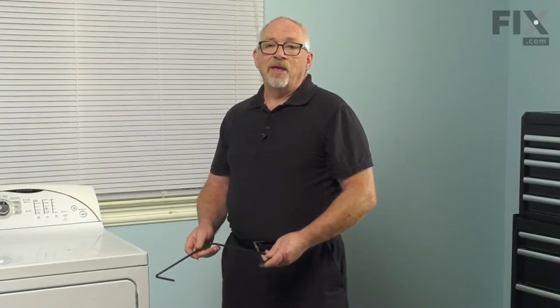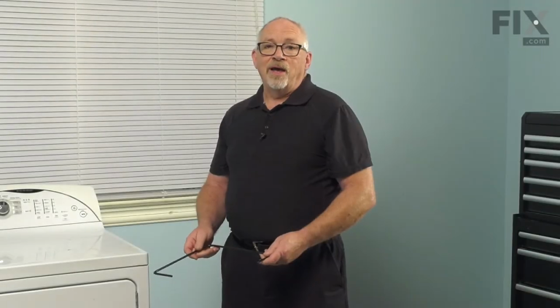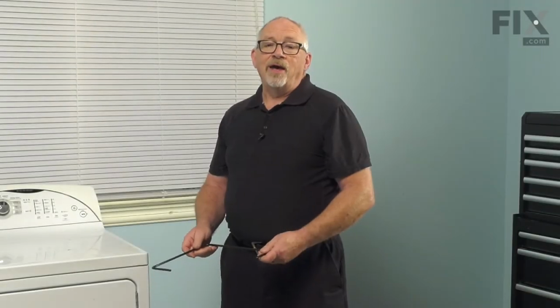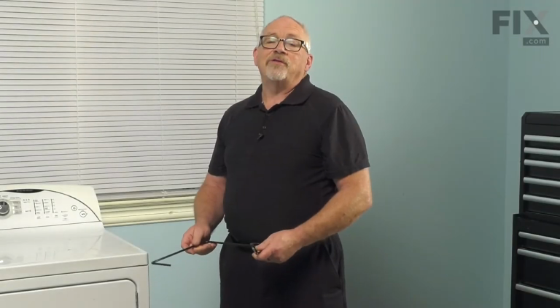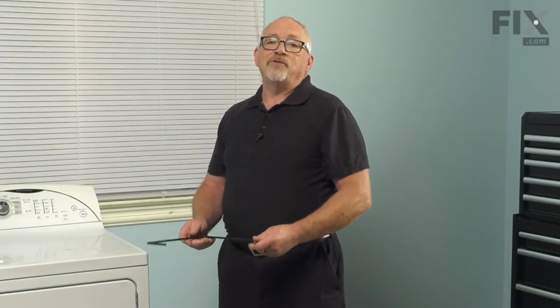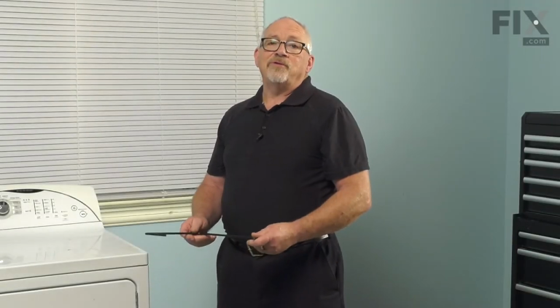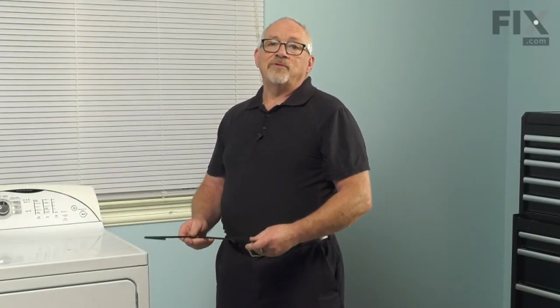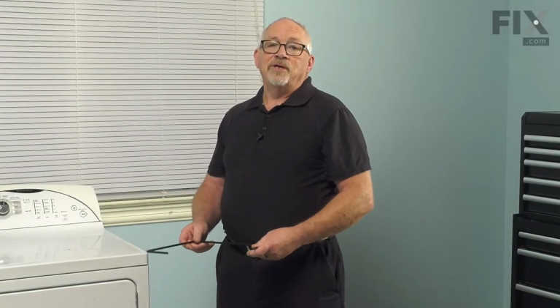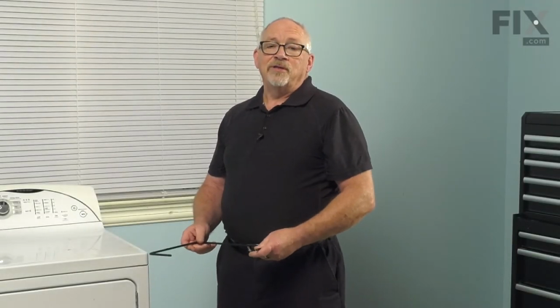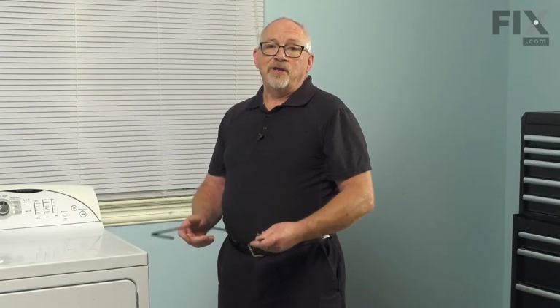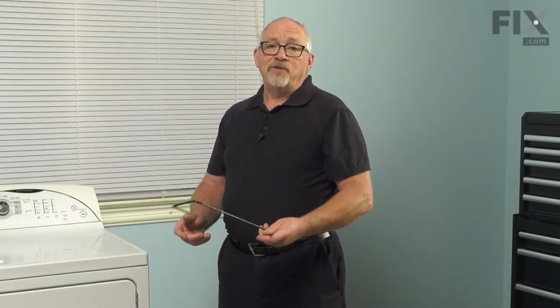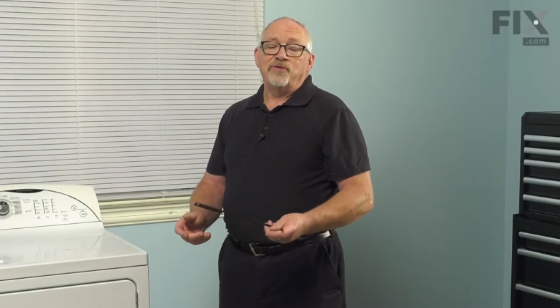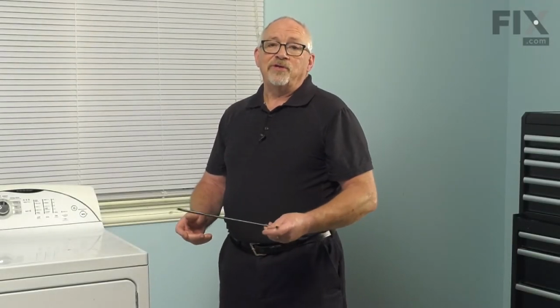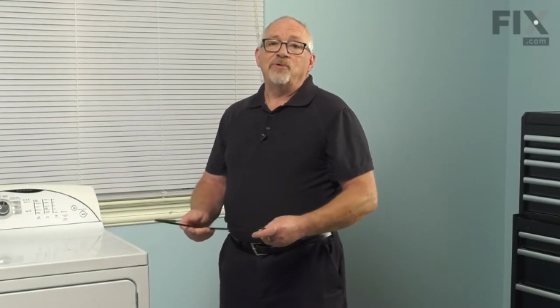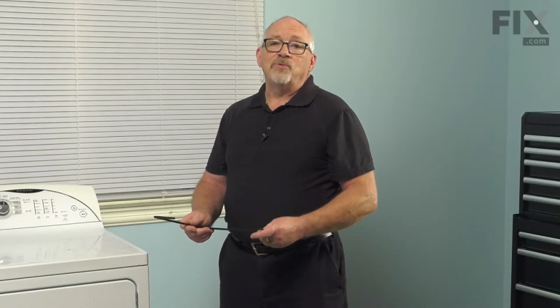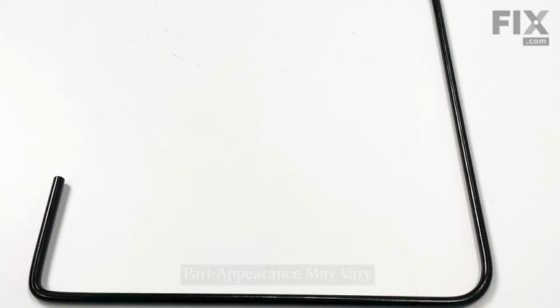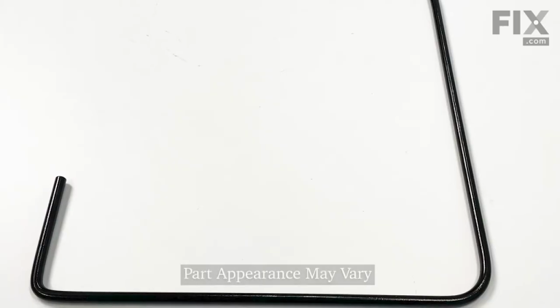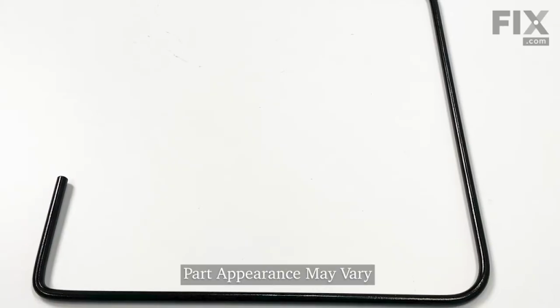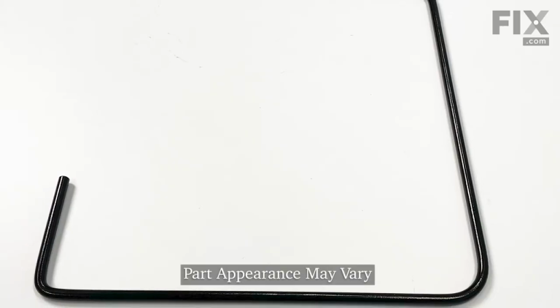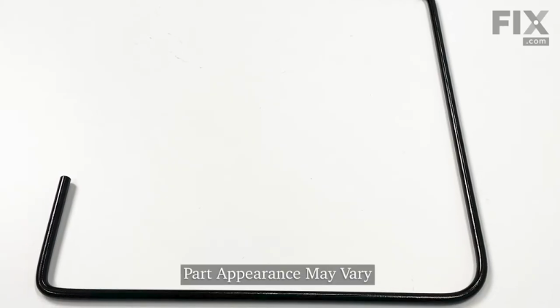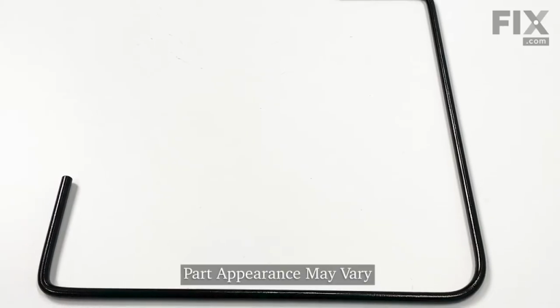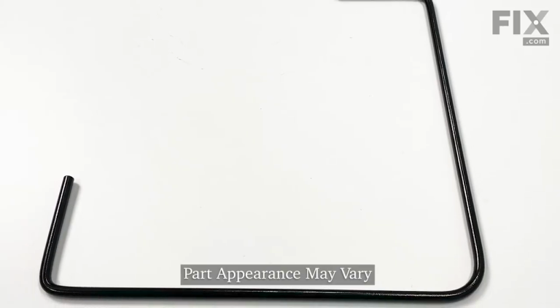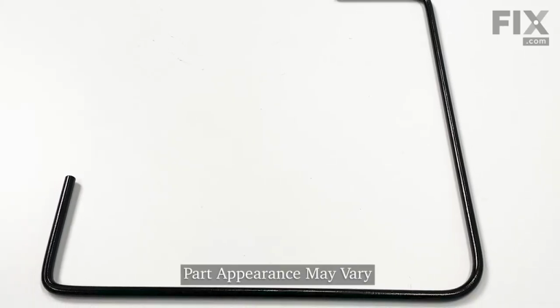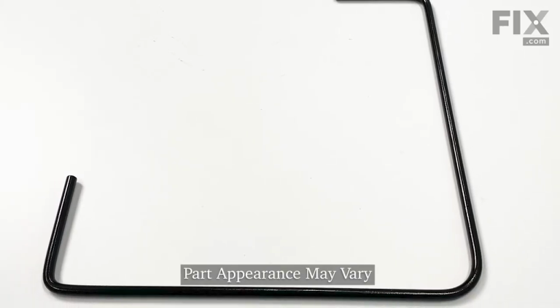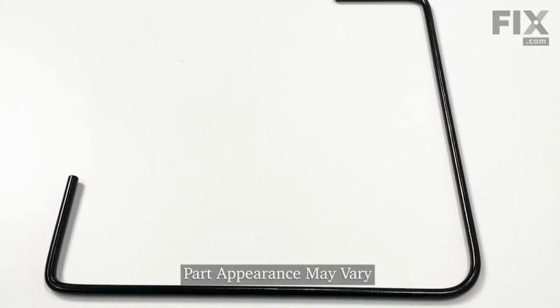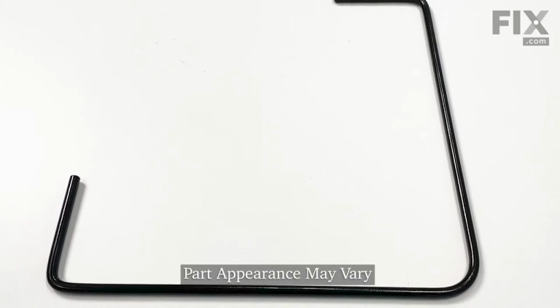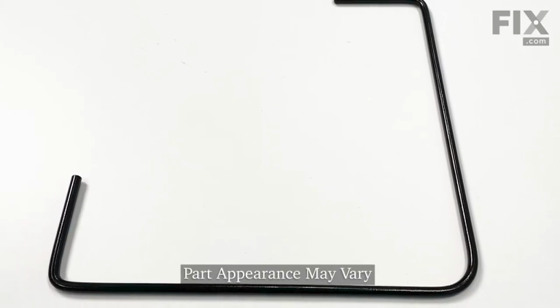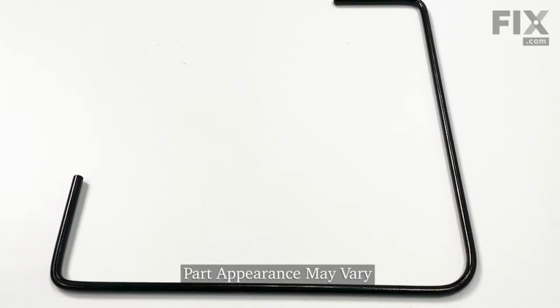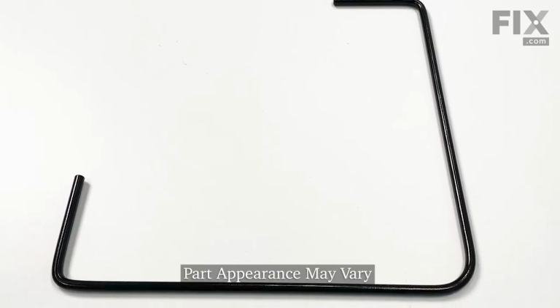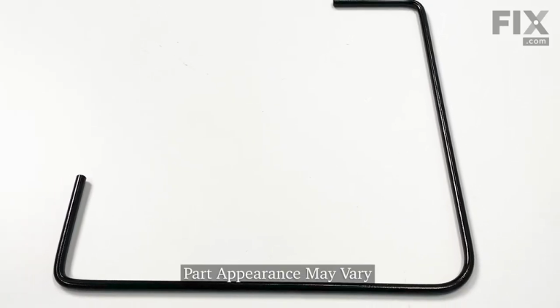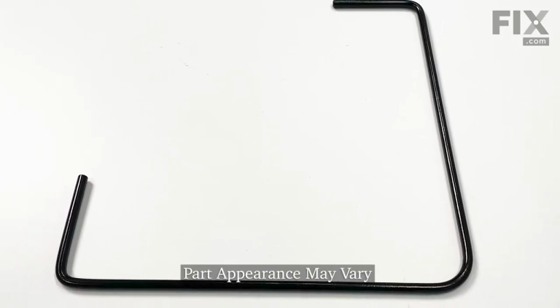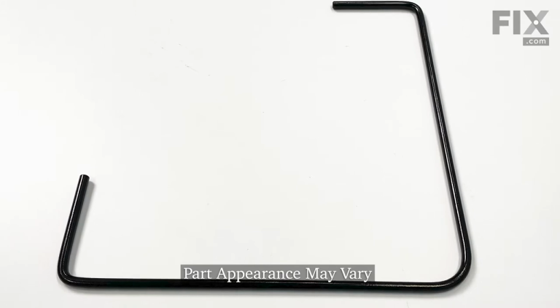Hi, it's Chris. In today's video, we're going to show you how to replace your idler arm lever.